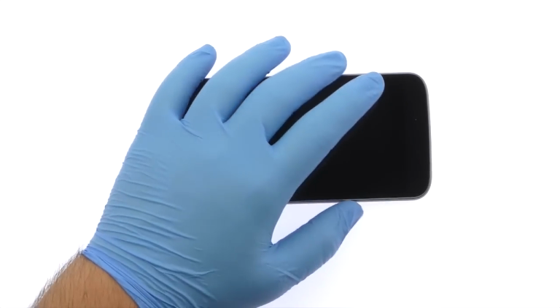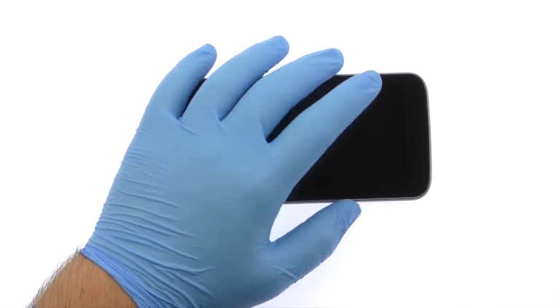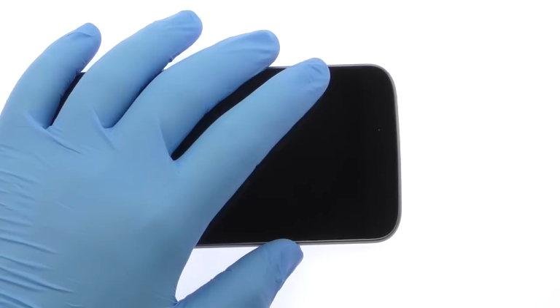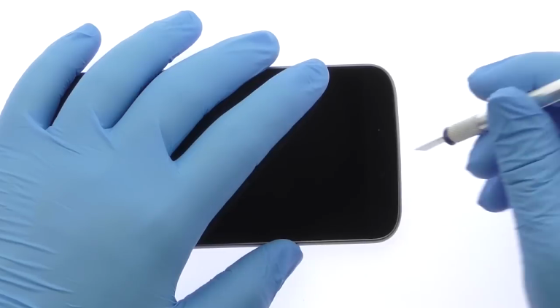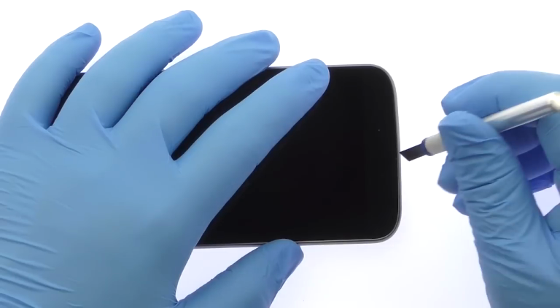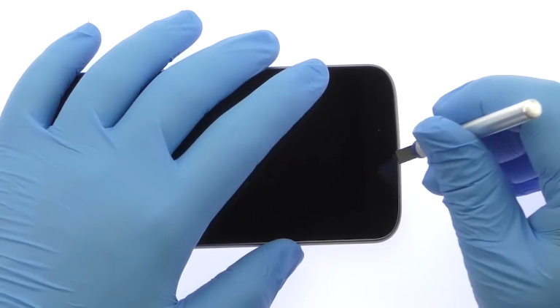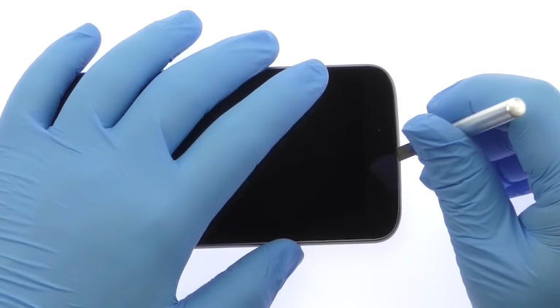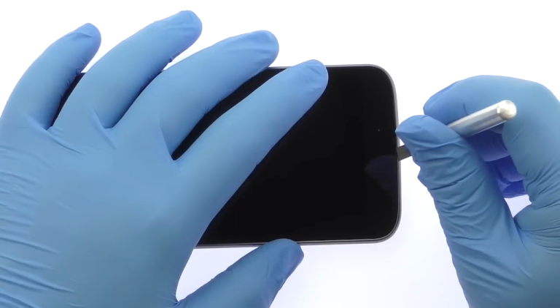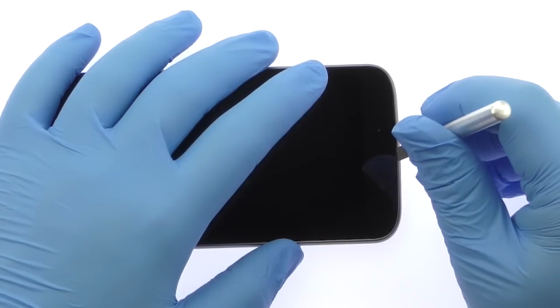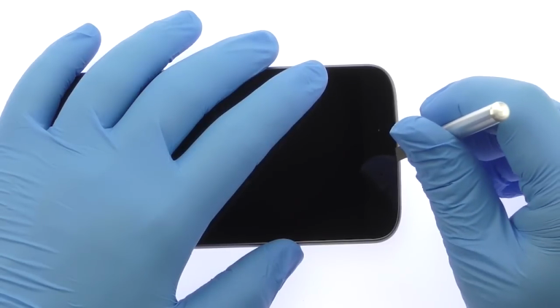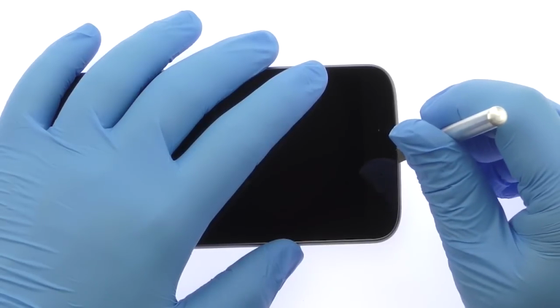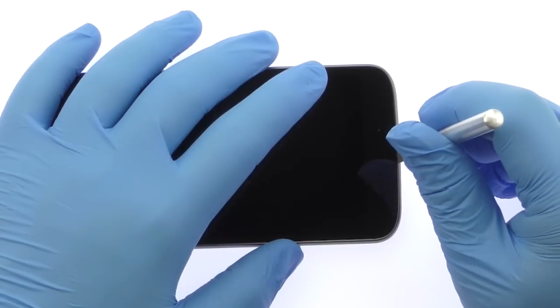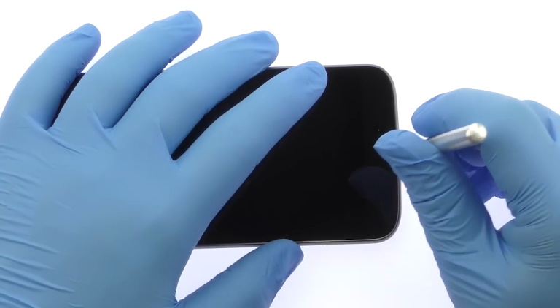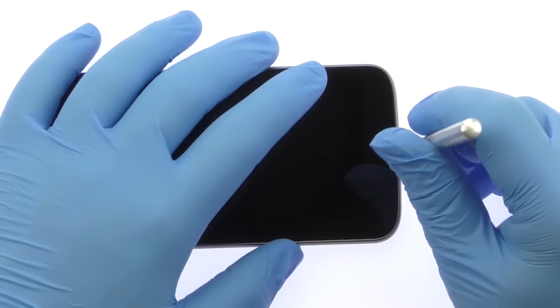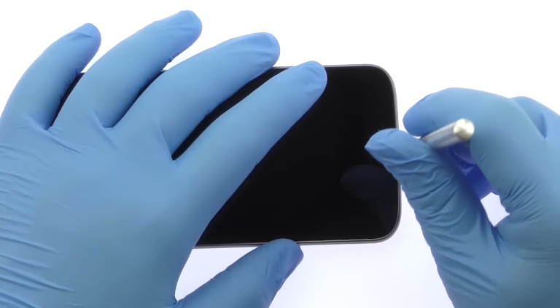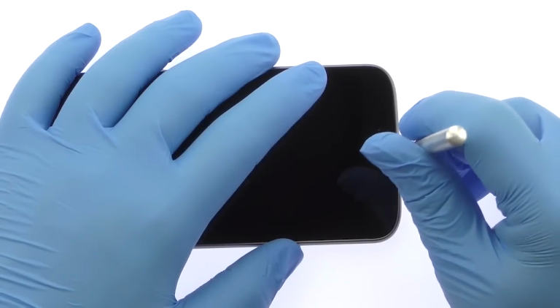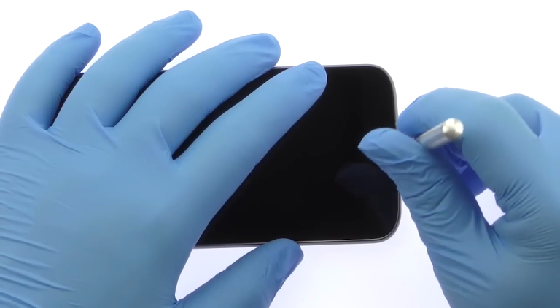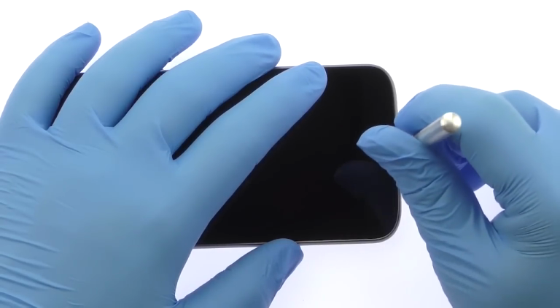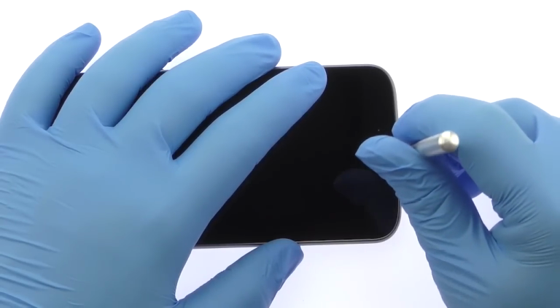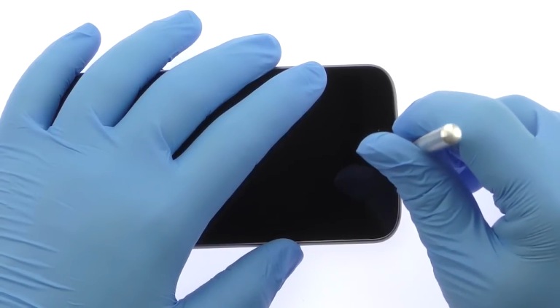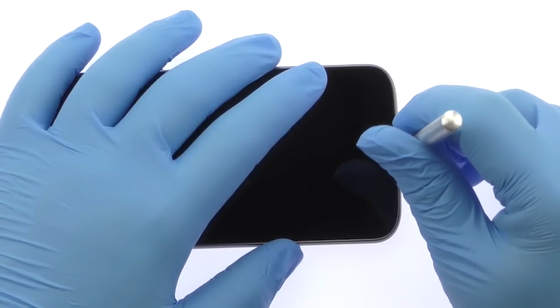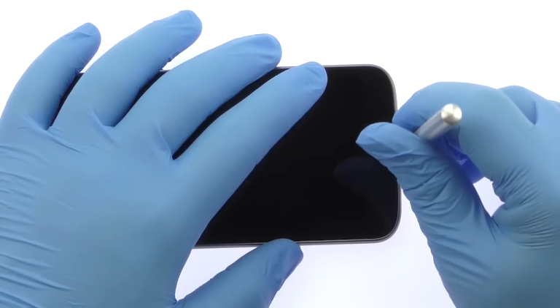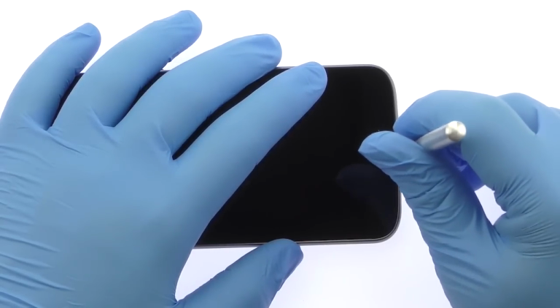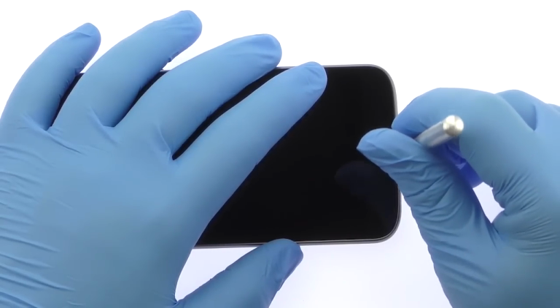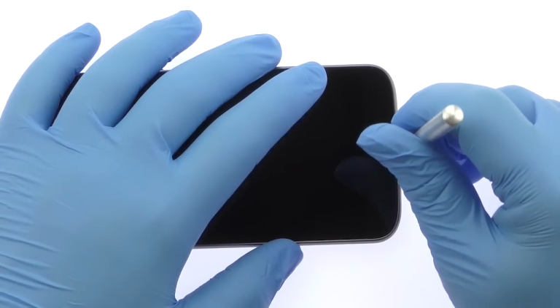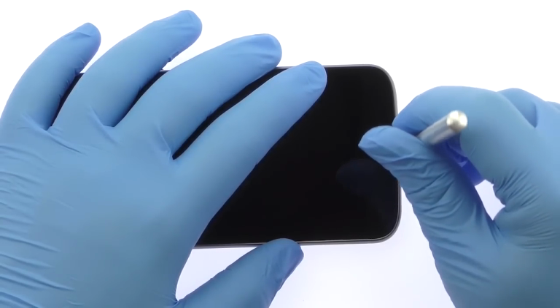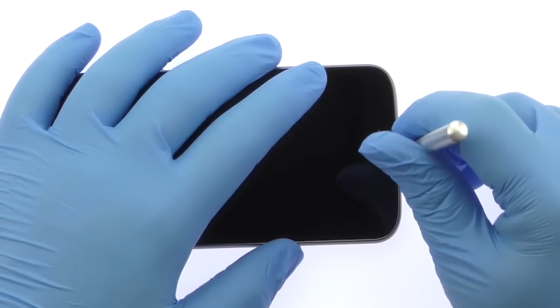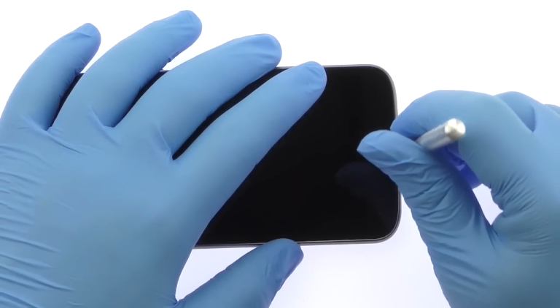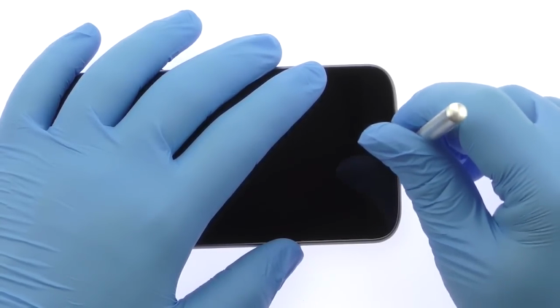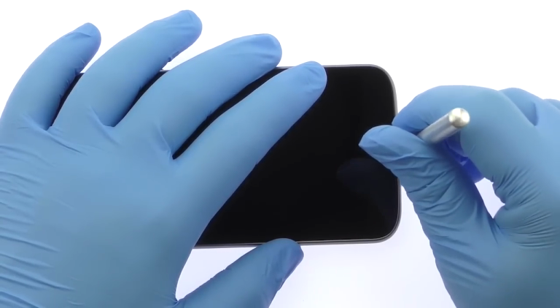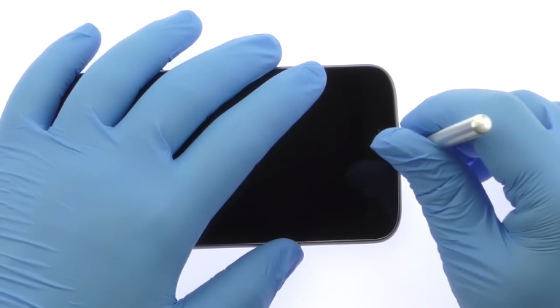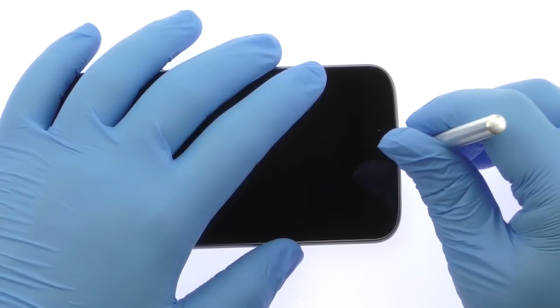With the precision knife, carefully create separation and insert a playing card to start slicing through the adhesive.